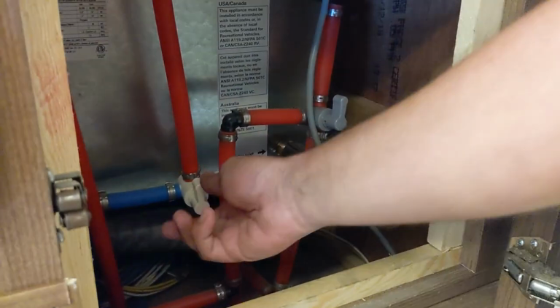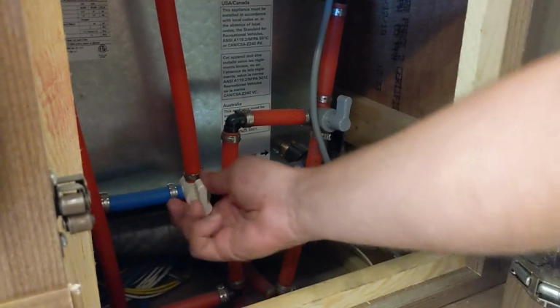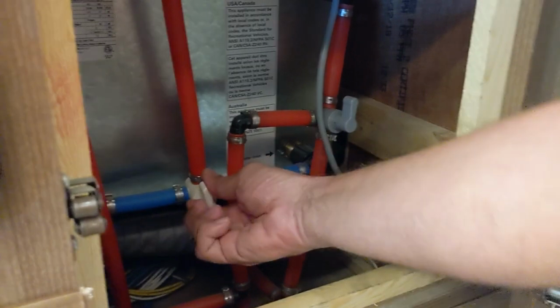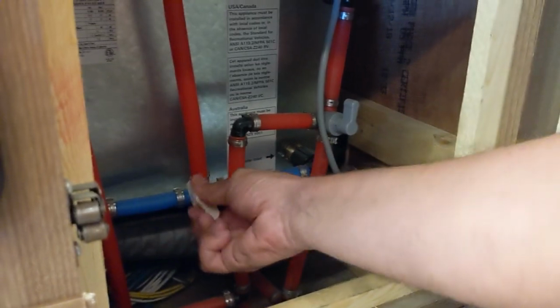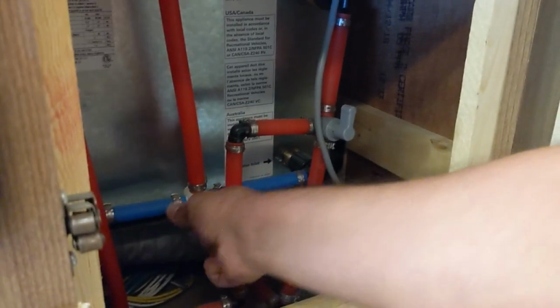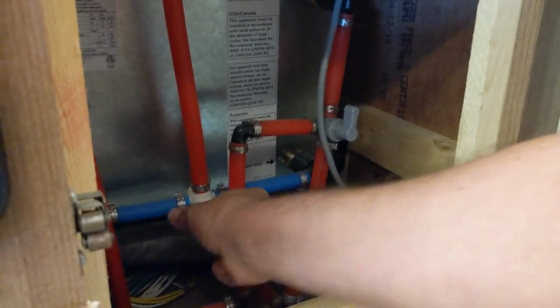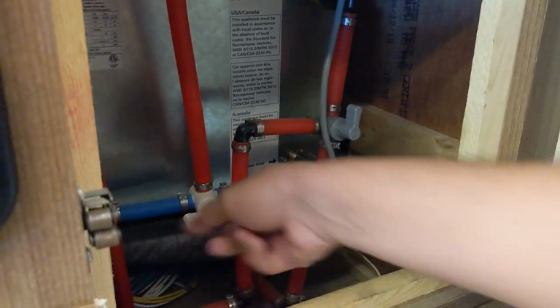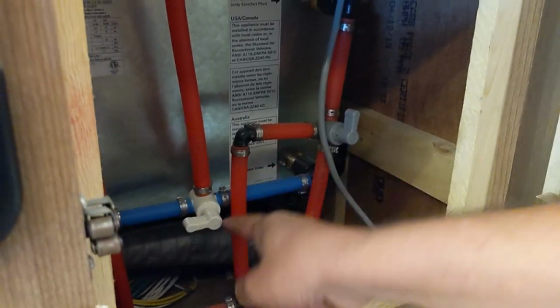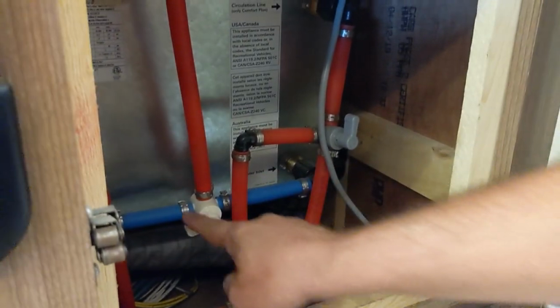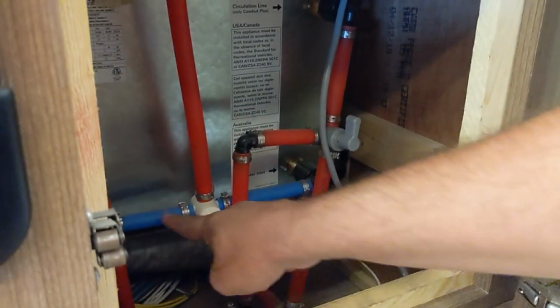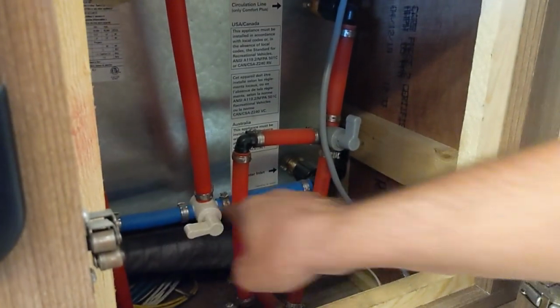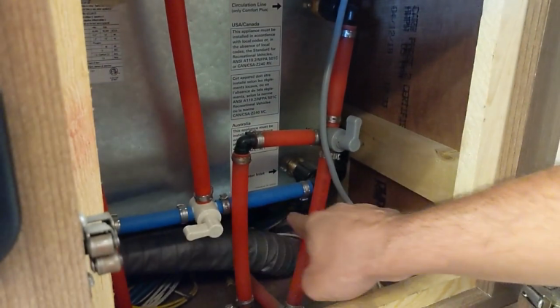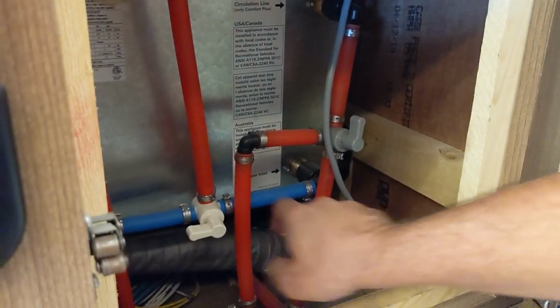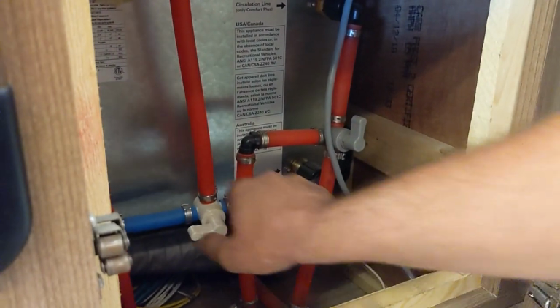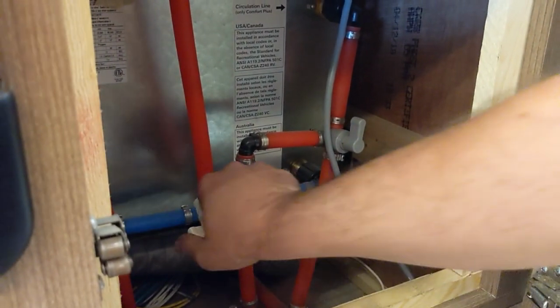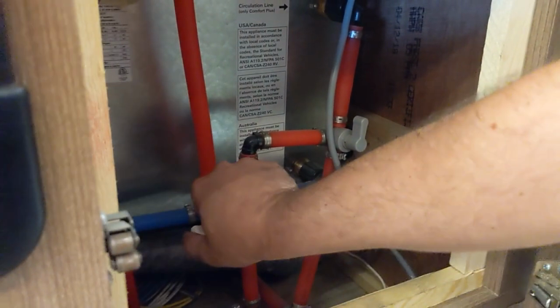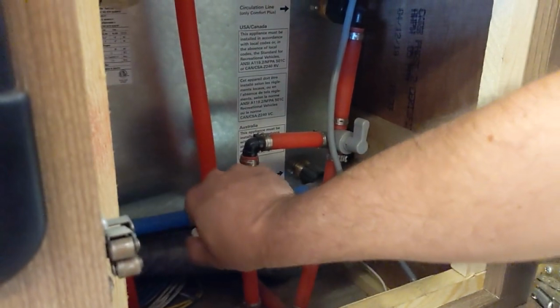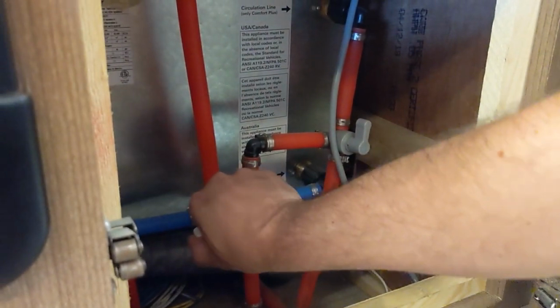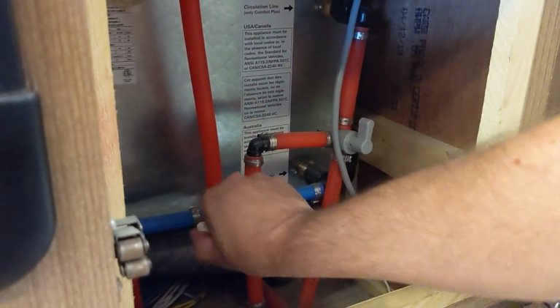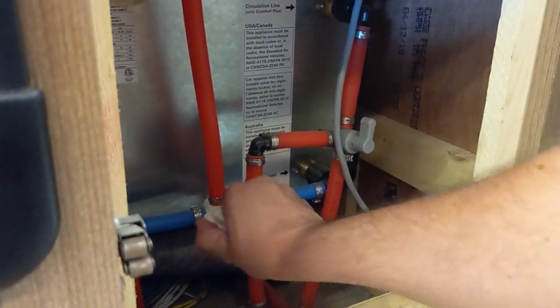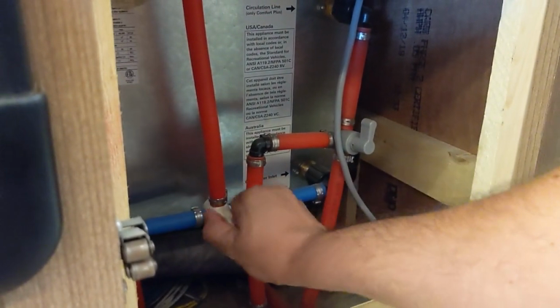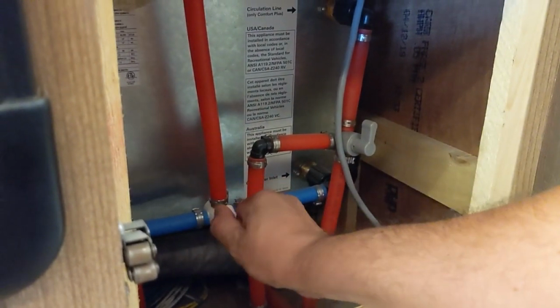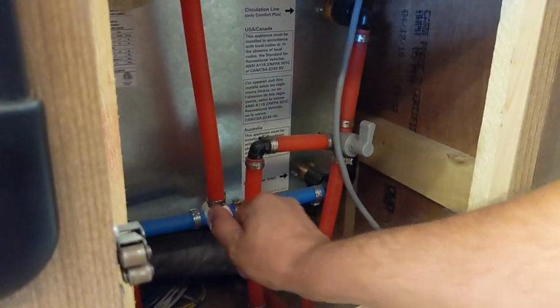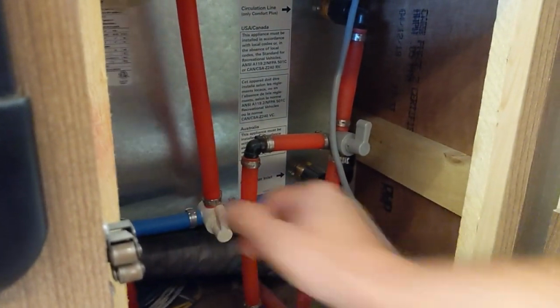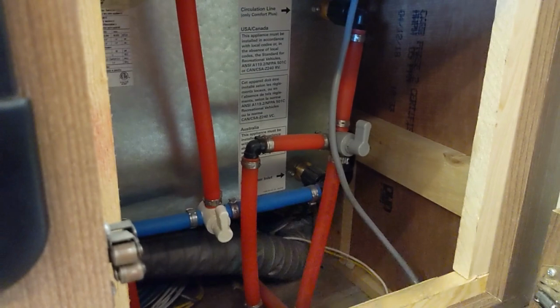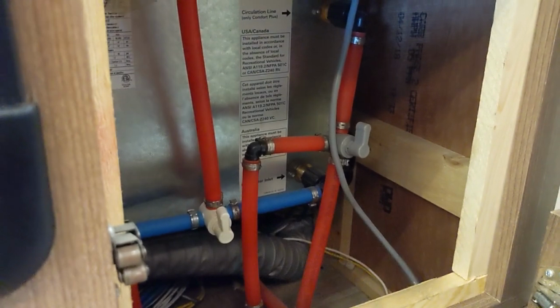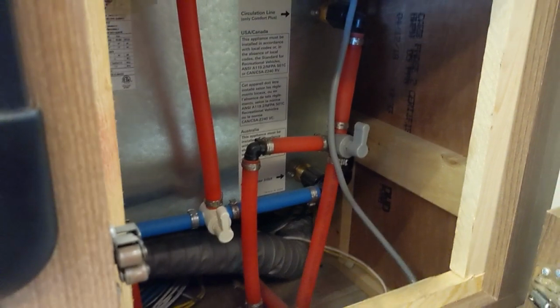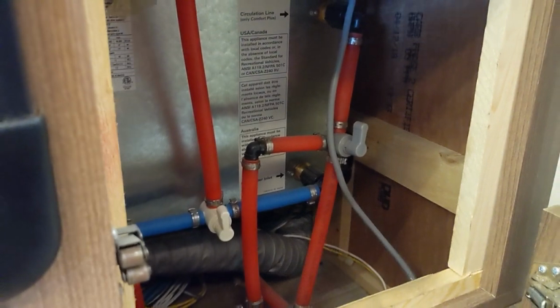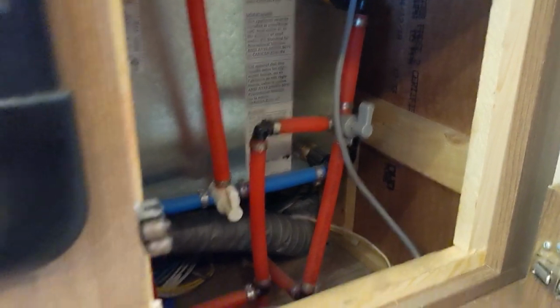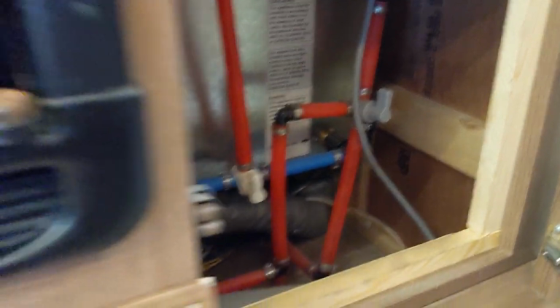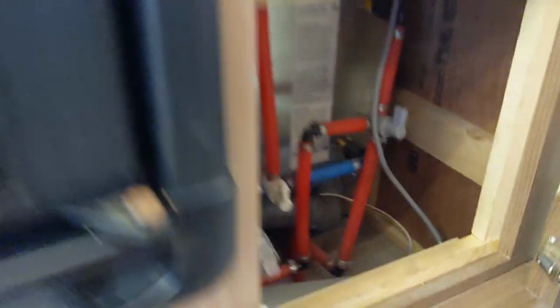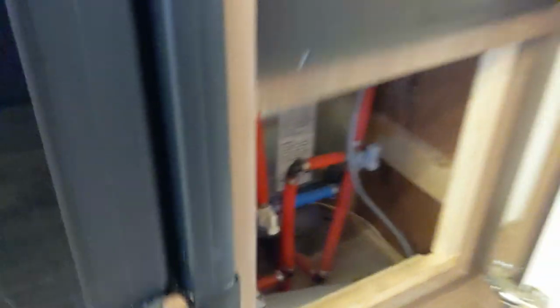So you turn — okay, so it's like this normally — and we're going to turn it now into bypass. Ta-da!